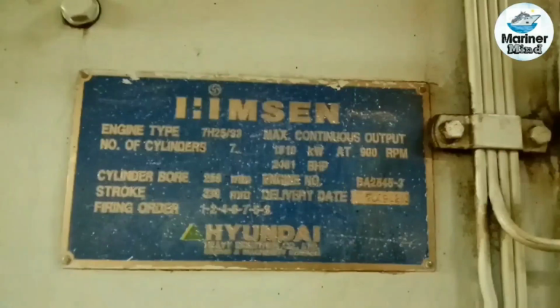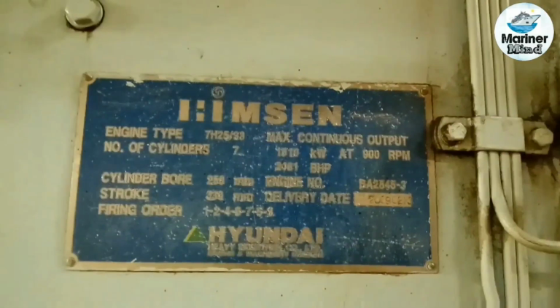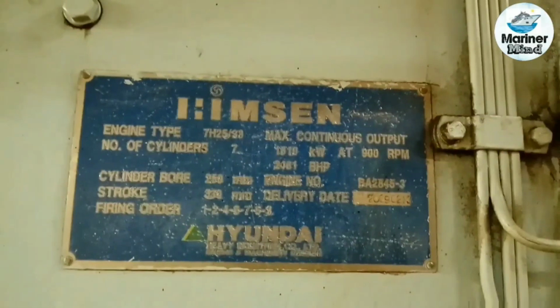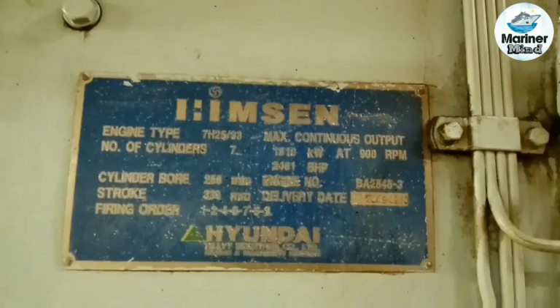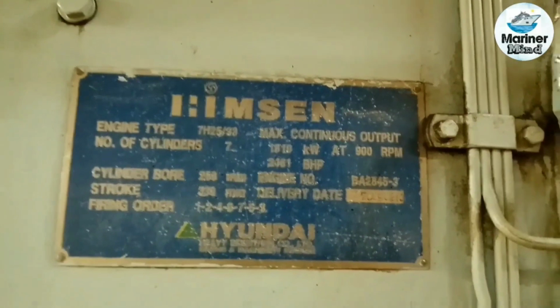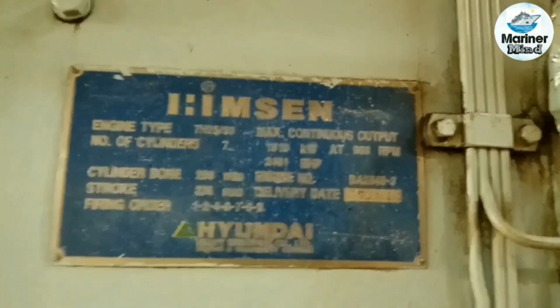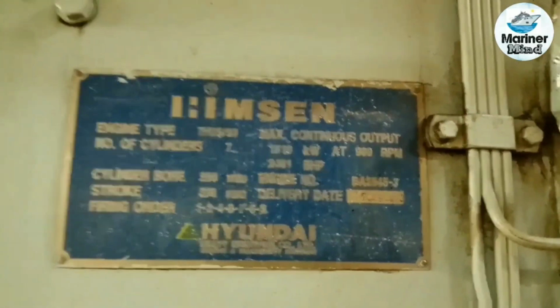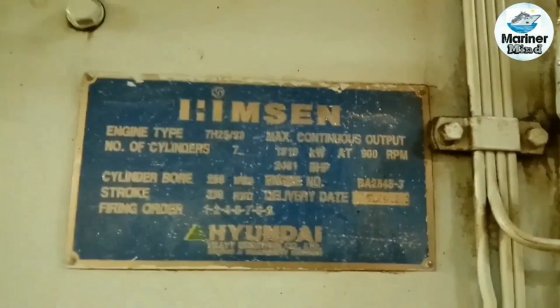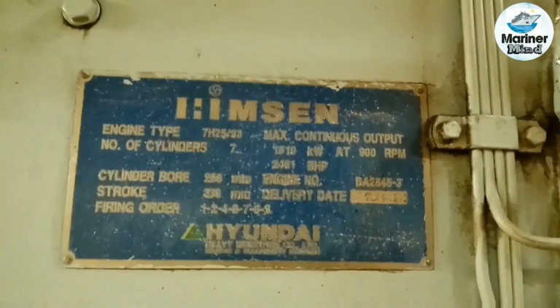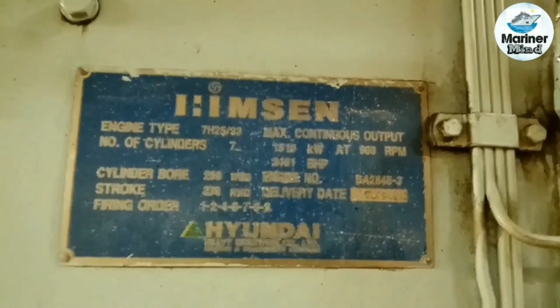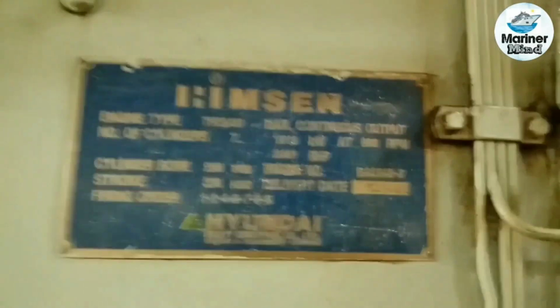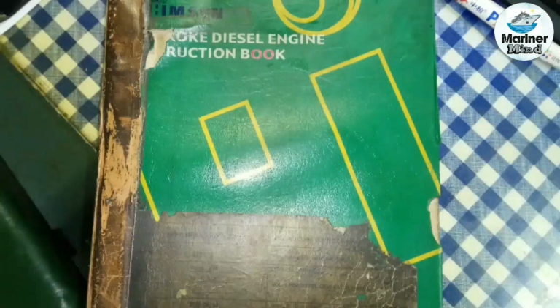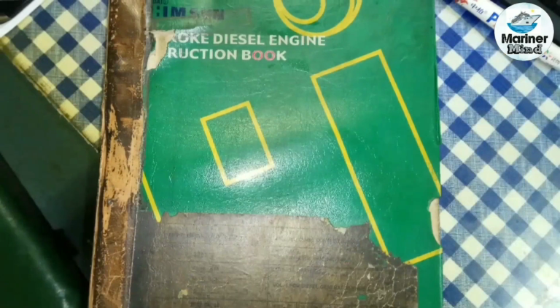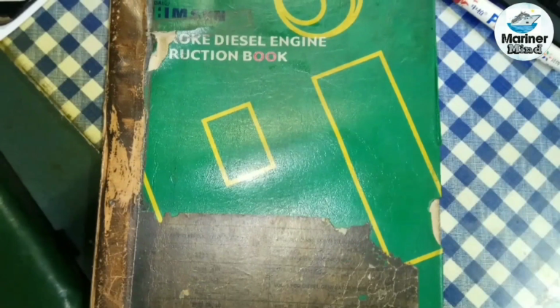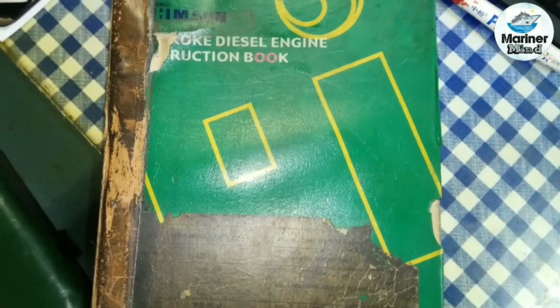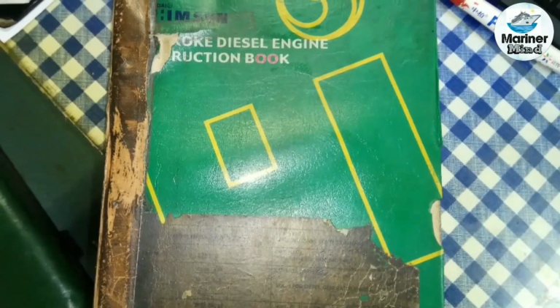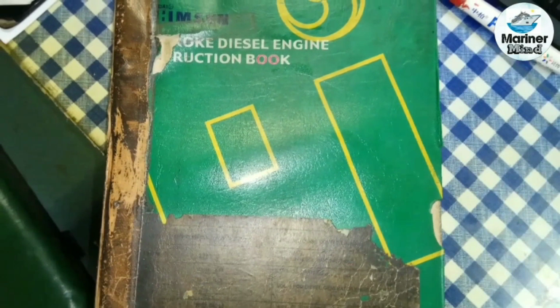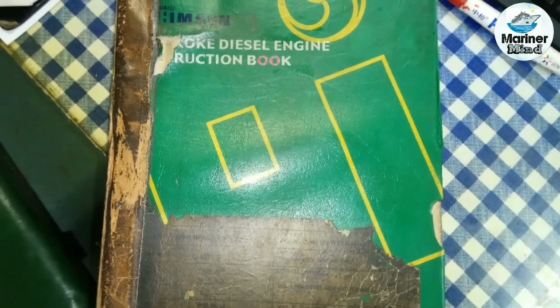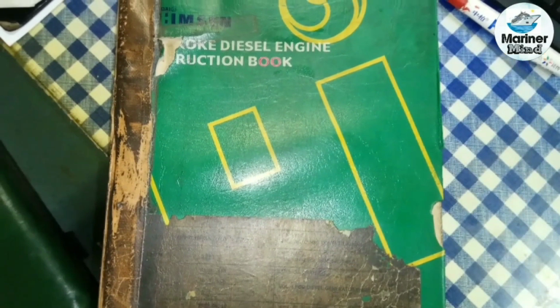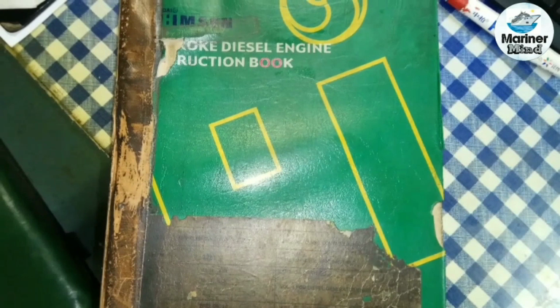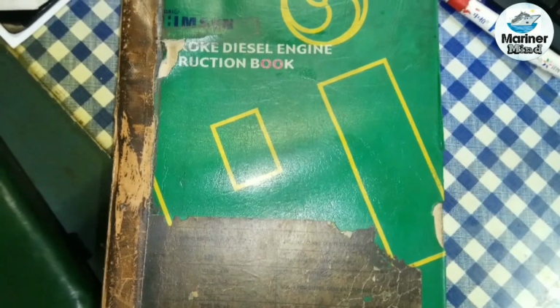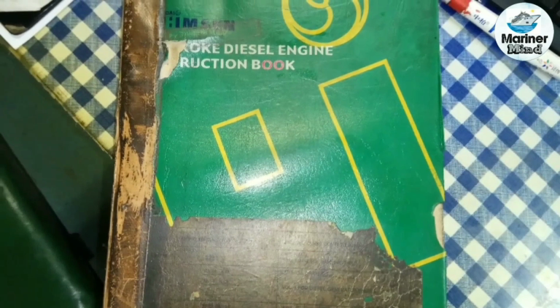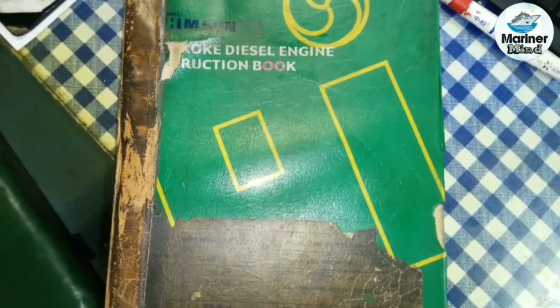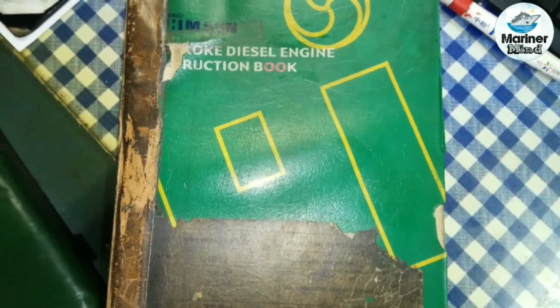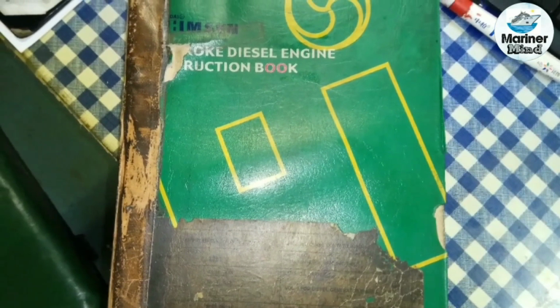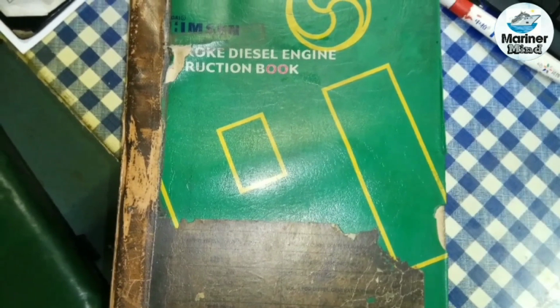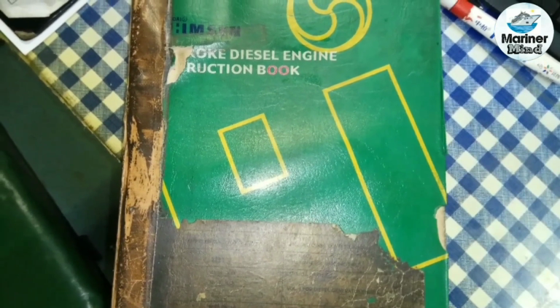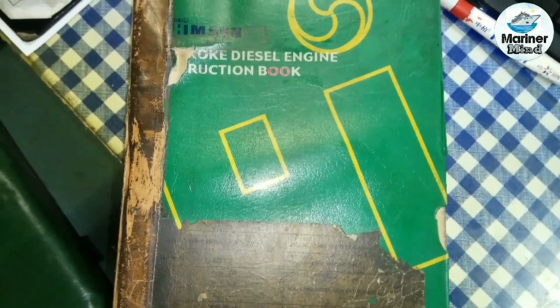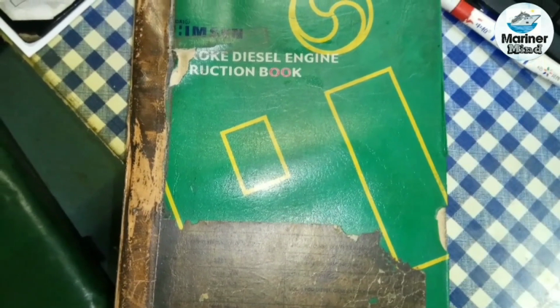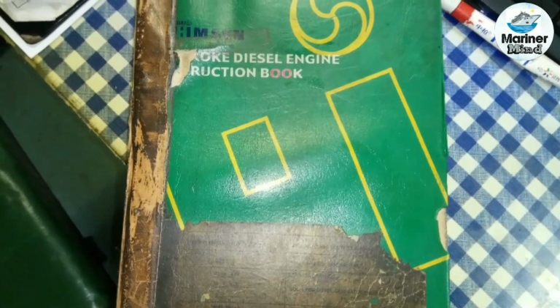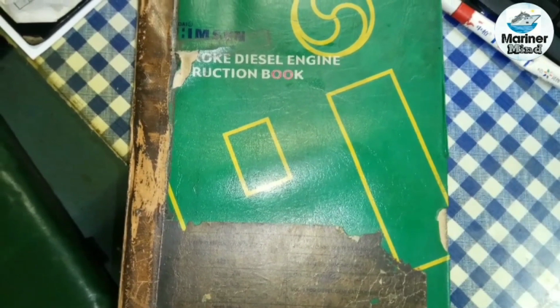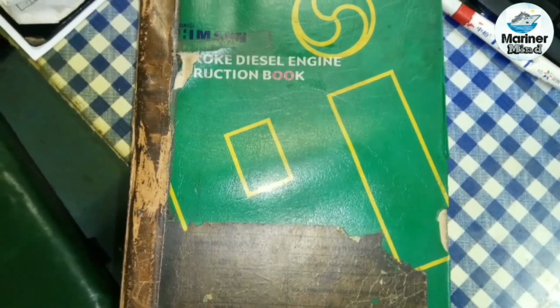This is a Himson 7-cylinder diesel generator. Read the instruction manual carefully and ensure that all the tools and spare parts are available.